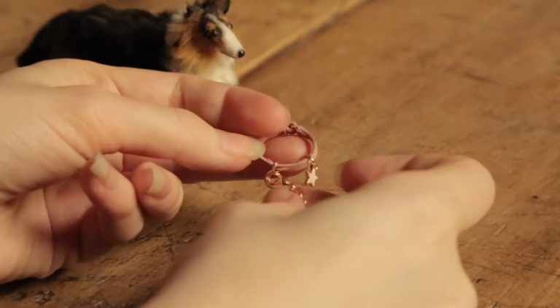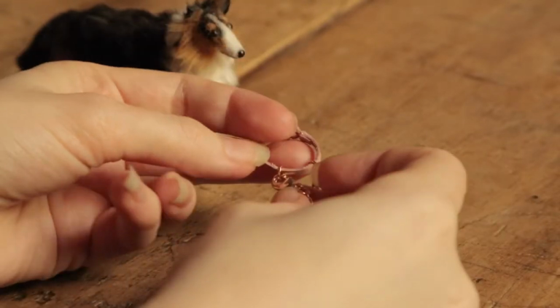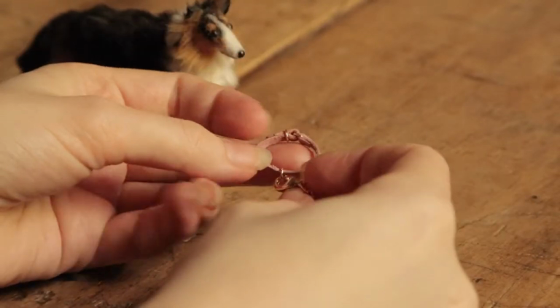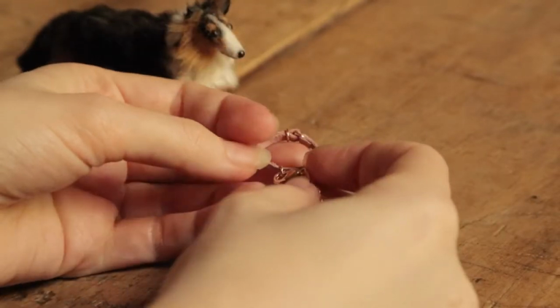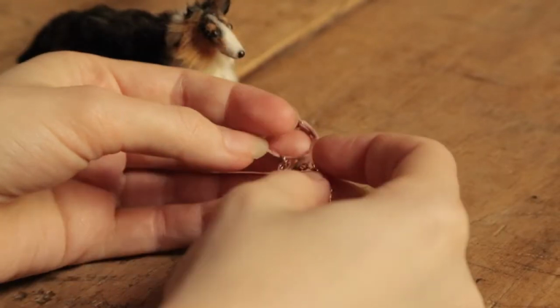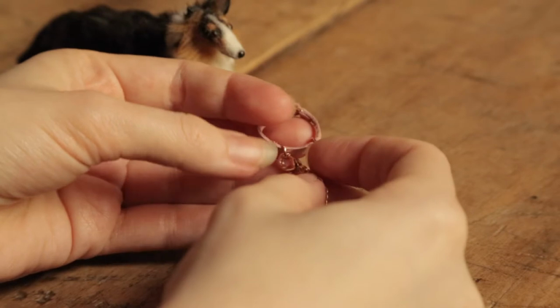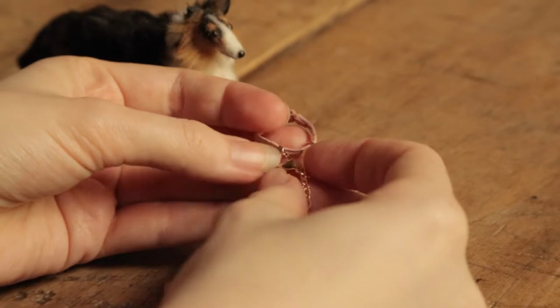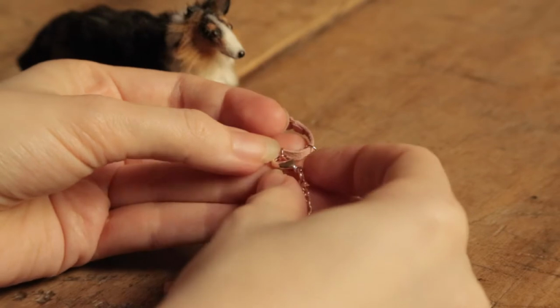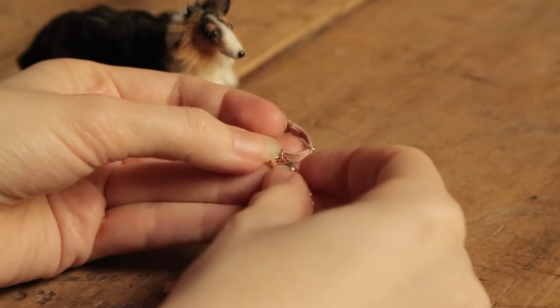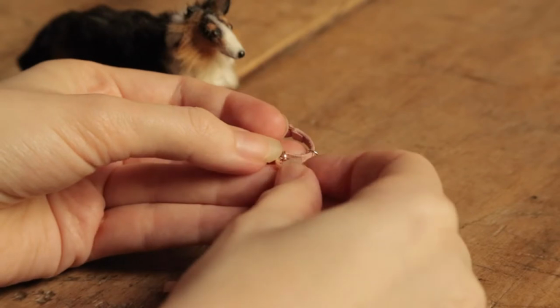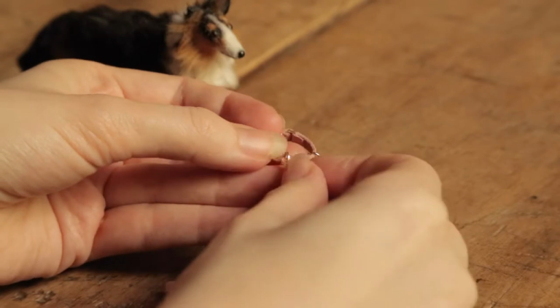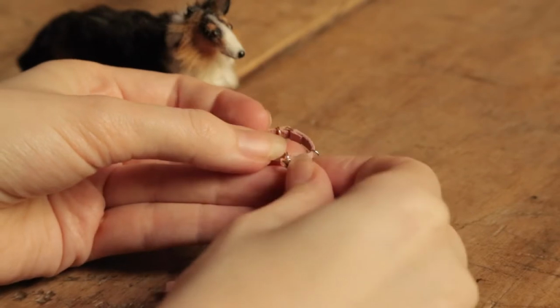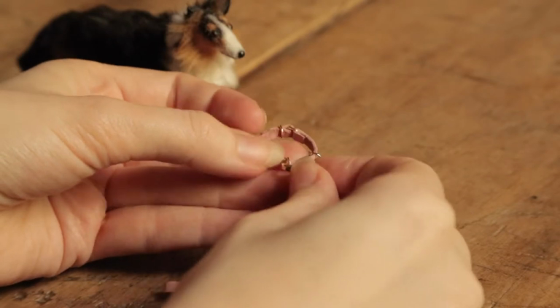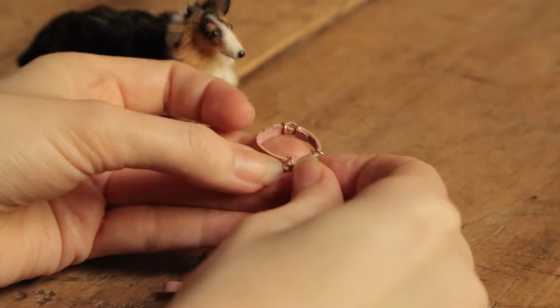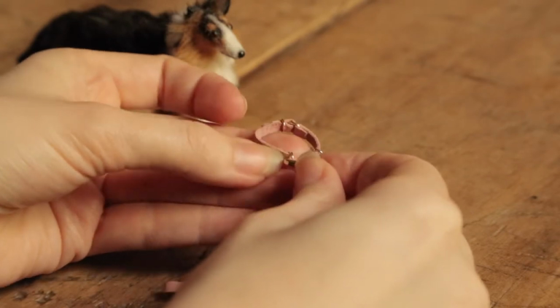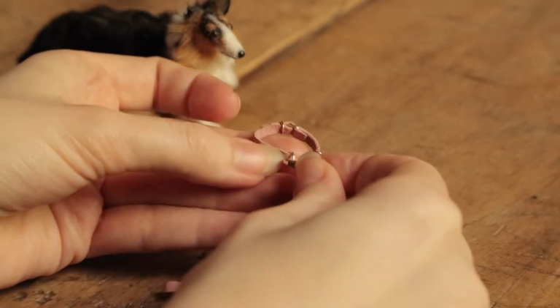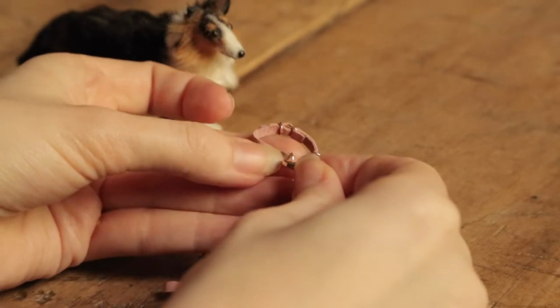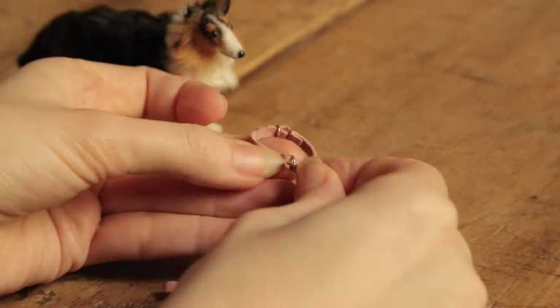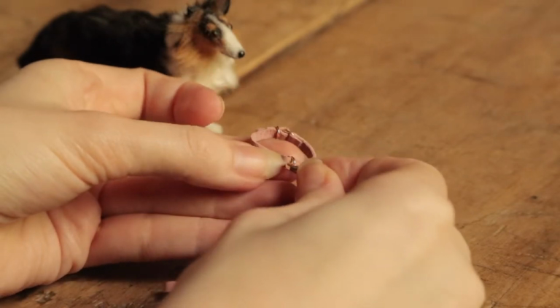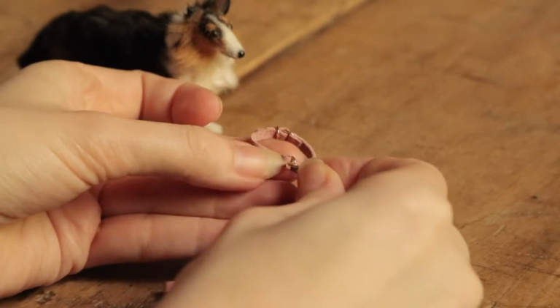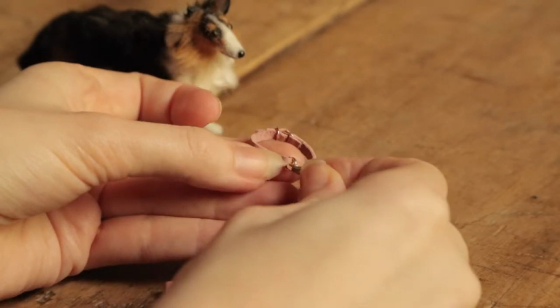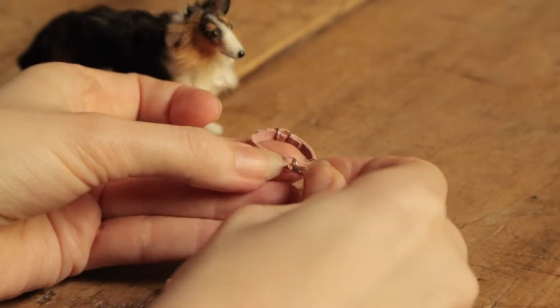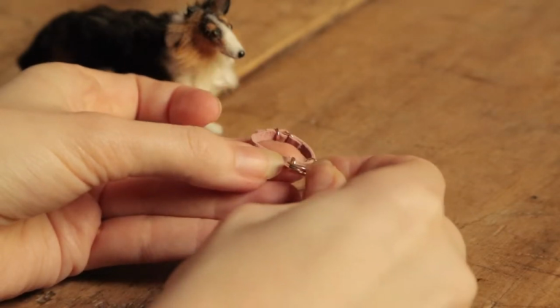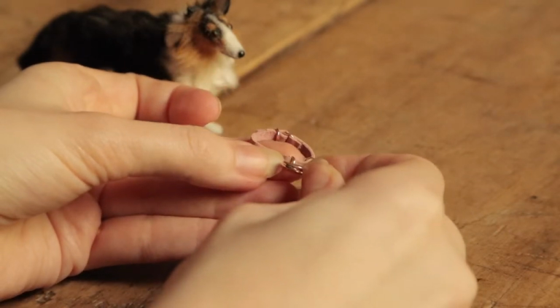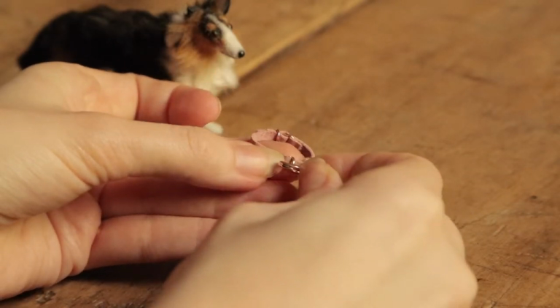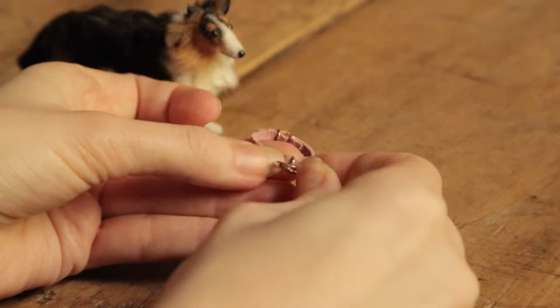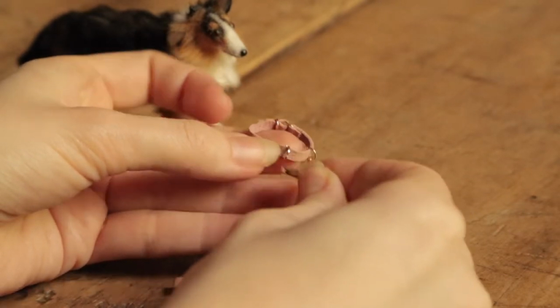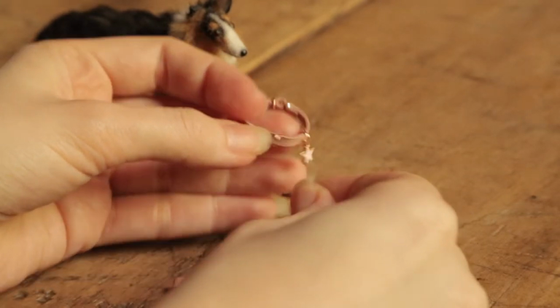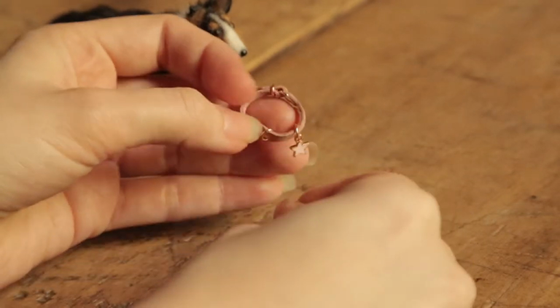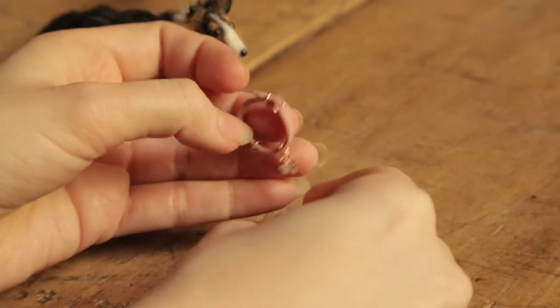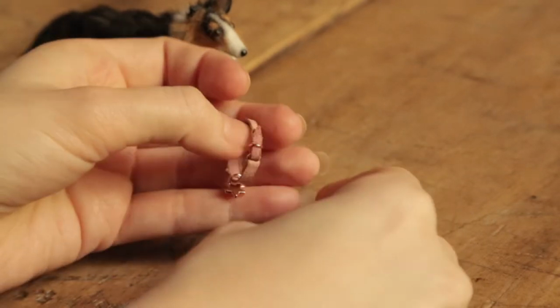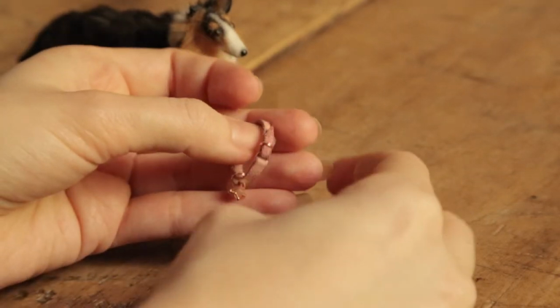Open the lobster clasp and unhook the lead from the collar. This will make it easier to put the collar on the dog.